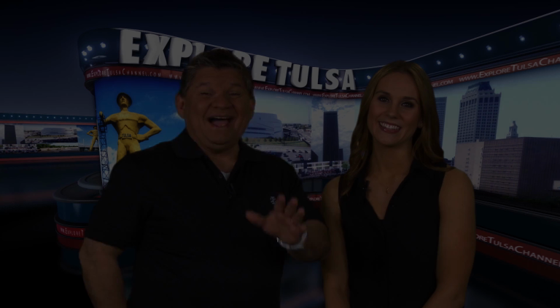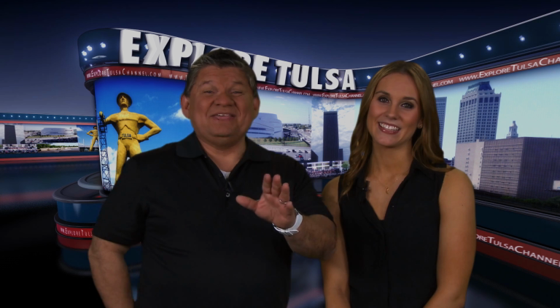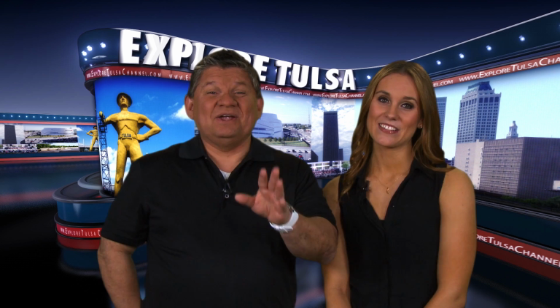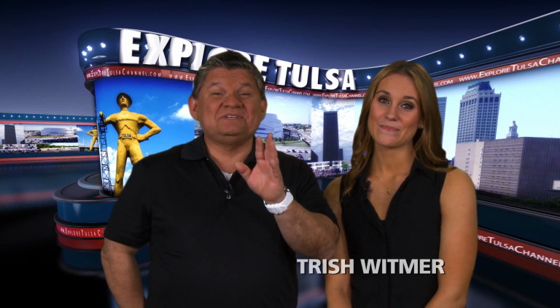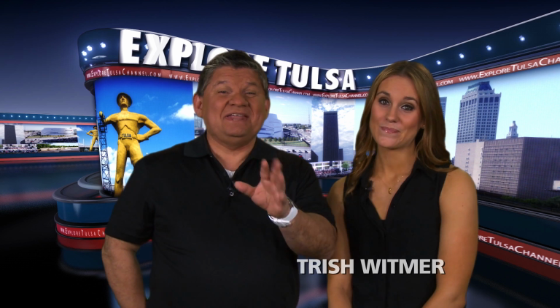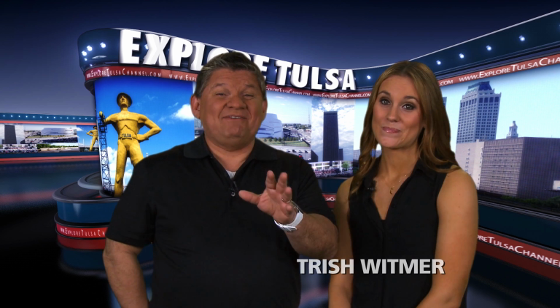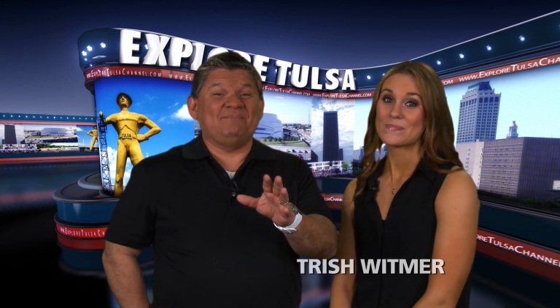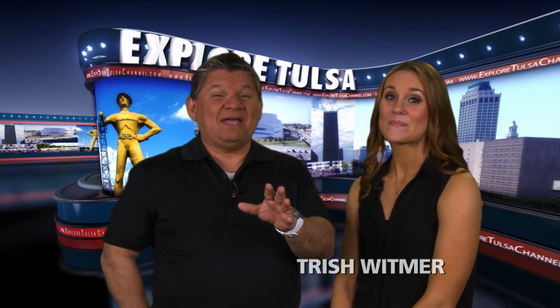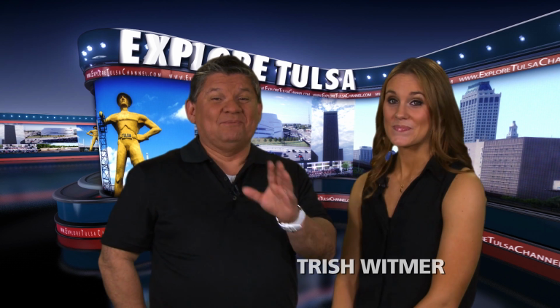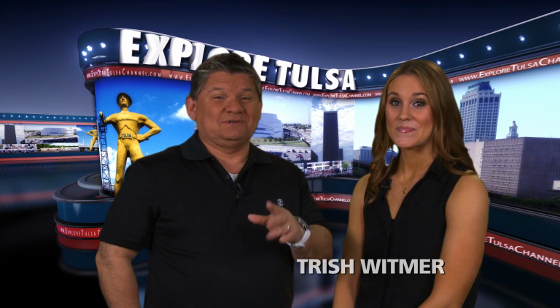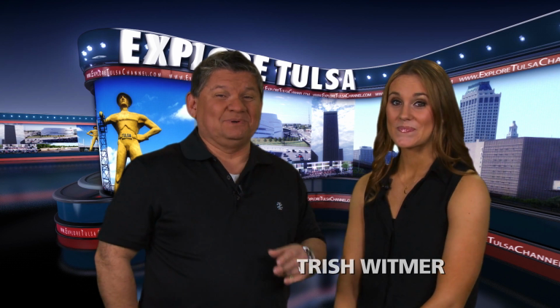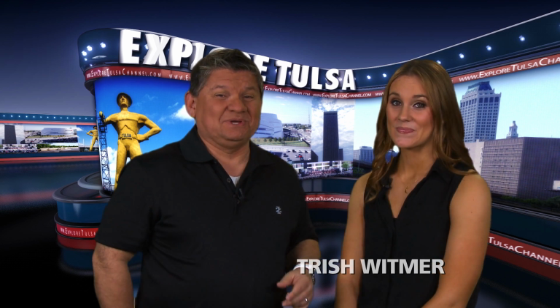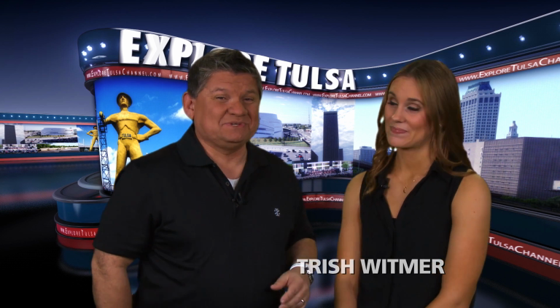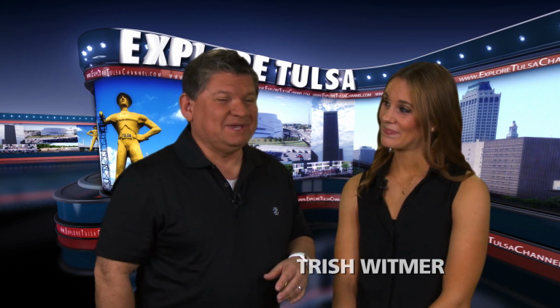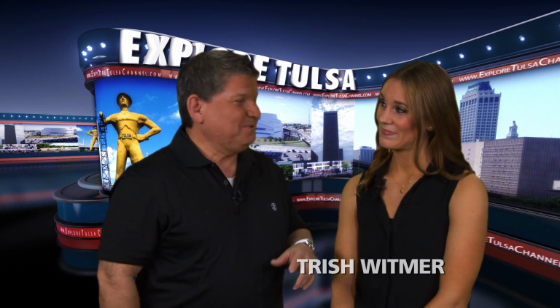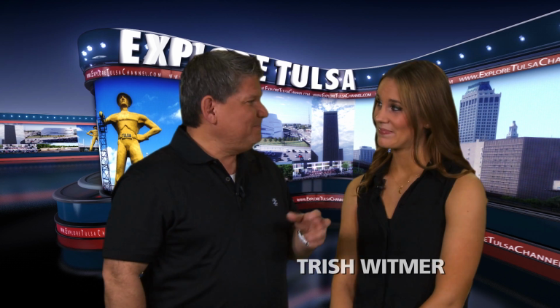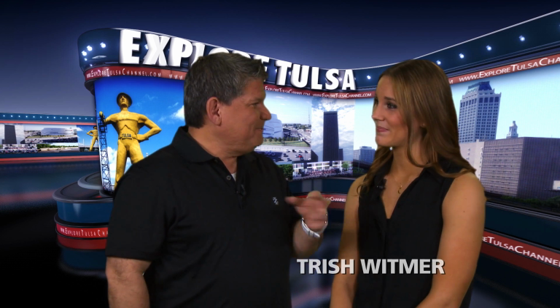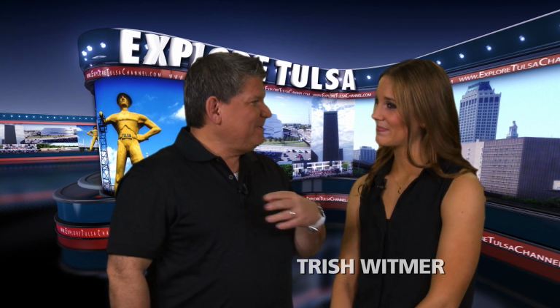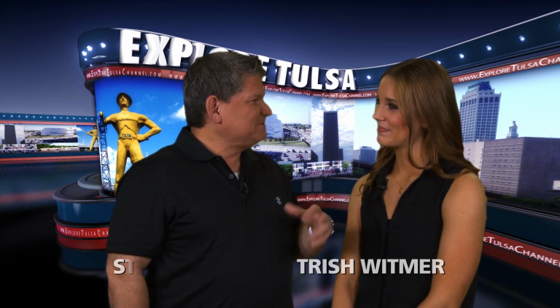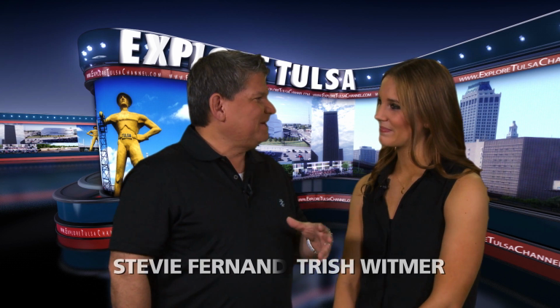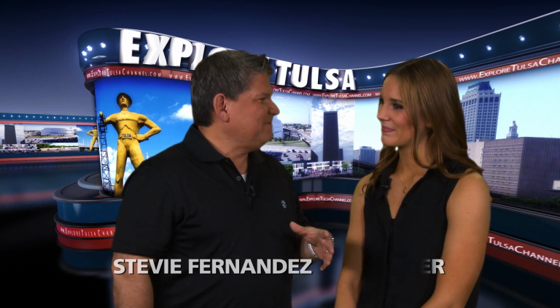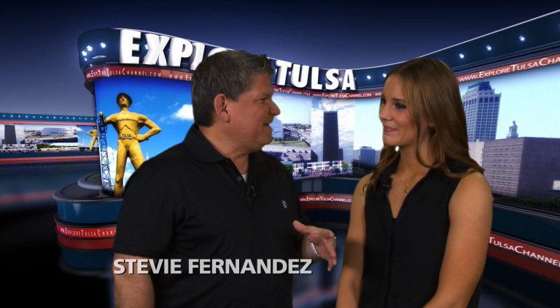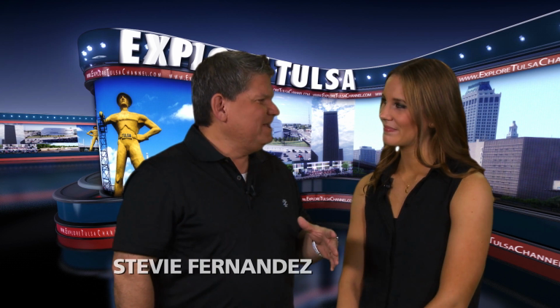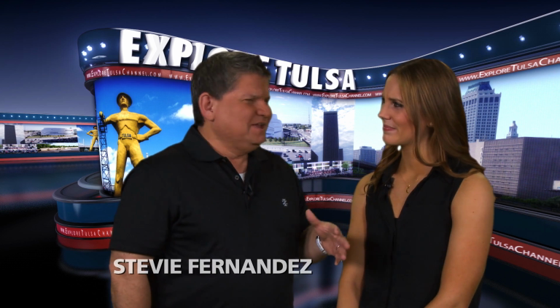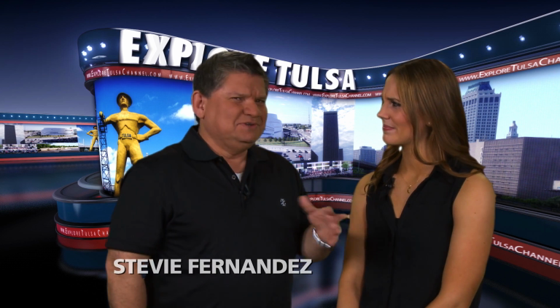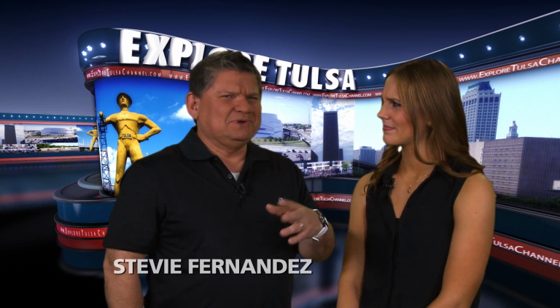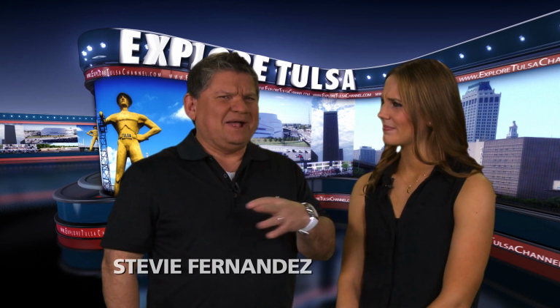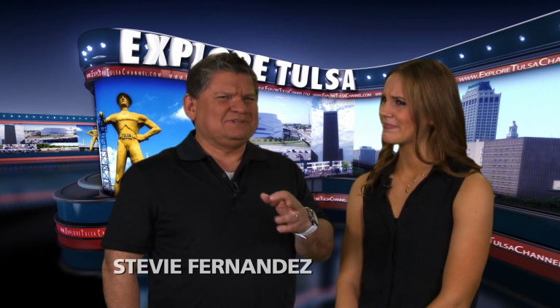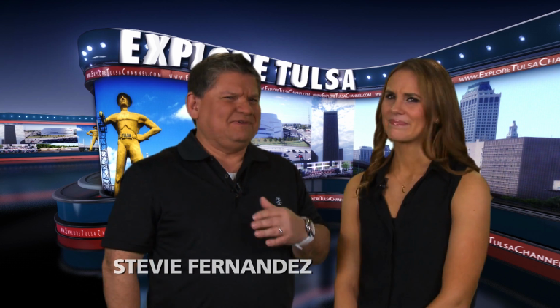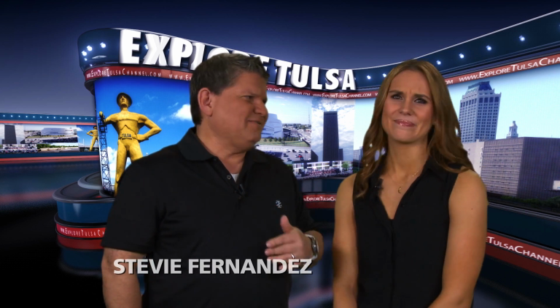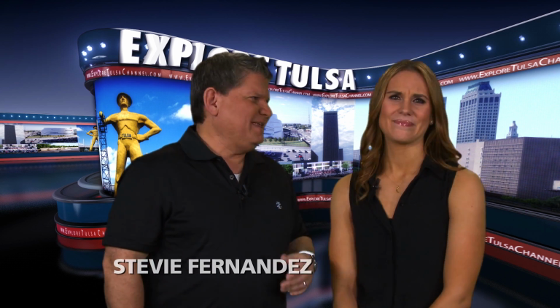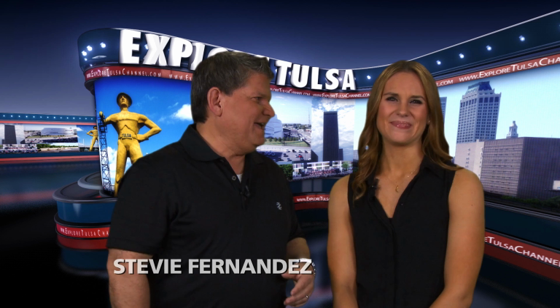Hi there, it's good to have you back for more Explore Tulsa. Remember when I was talking about Do a Grouch a Favor Day?